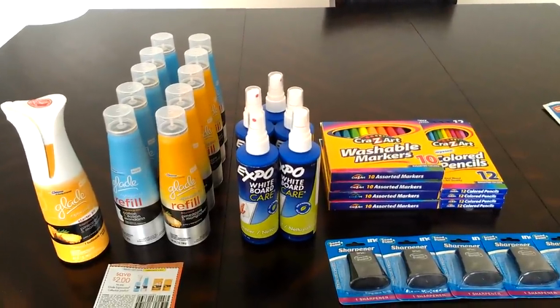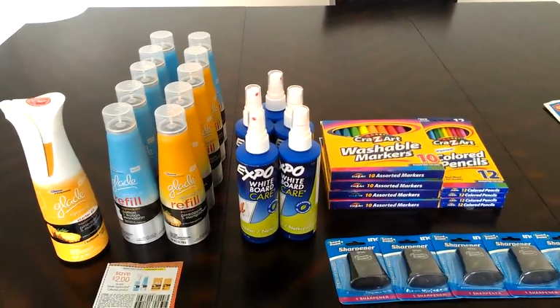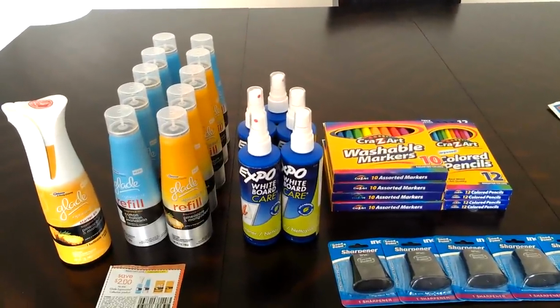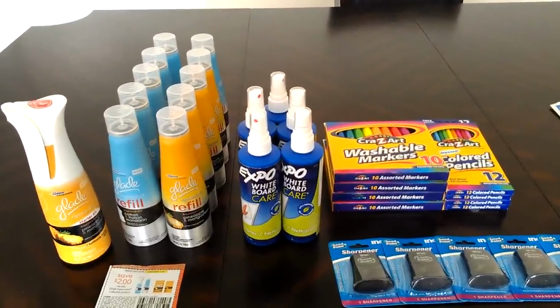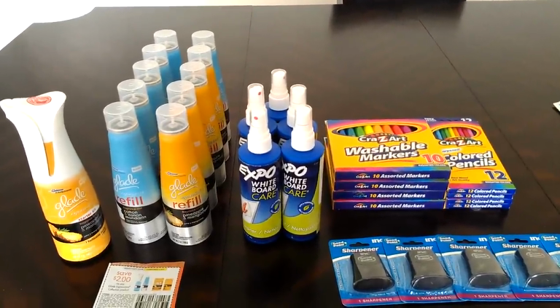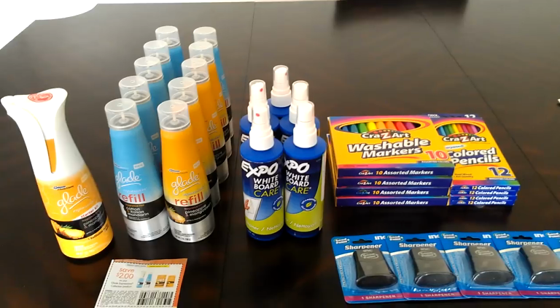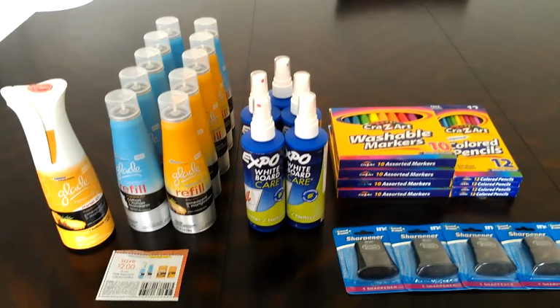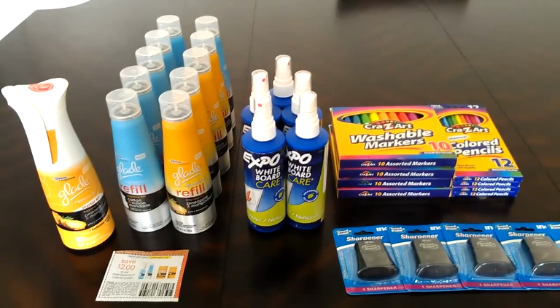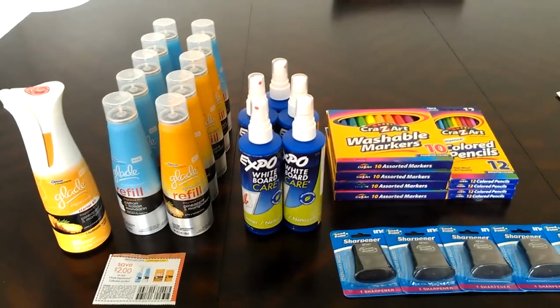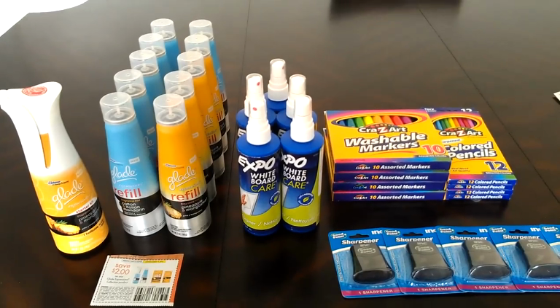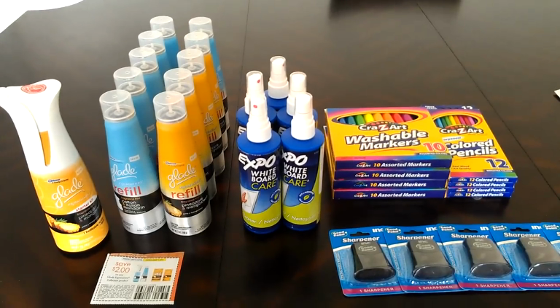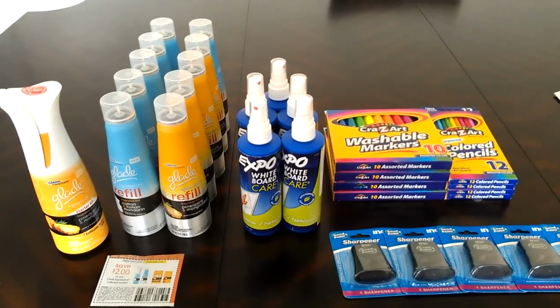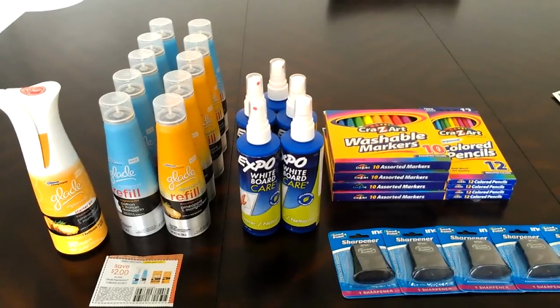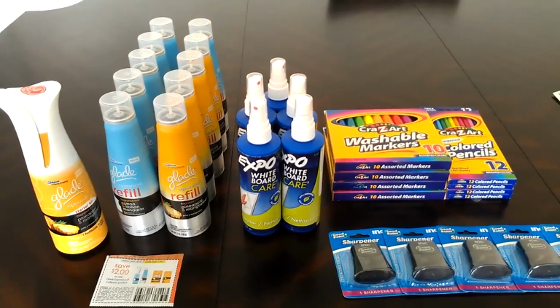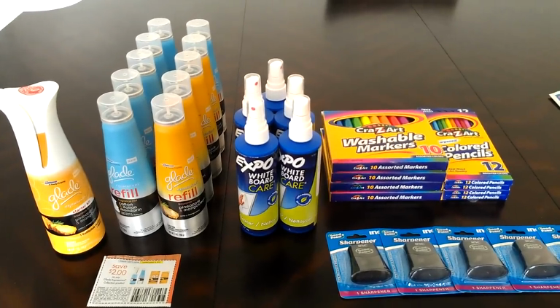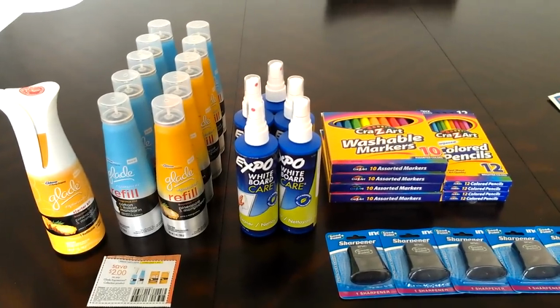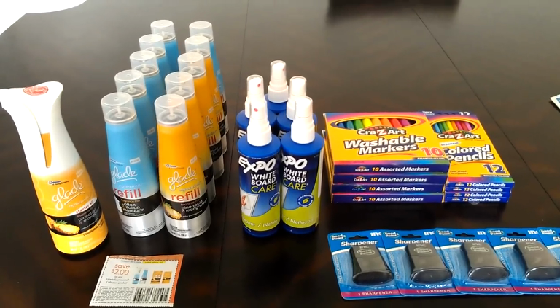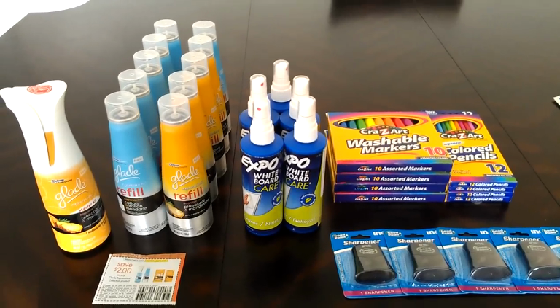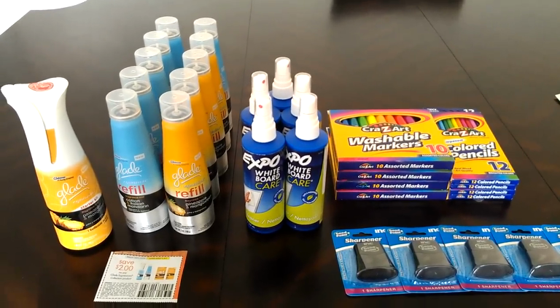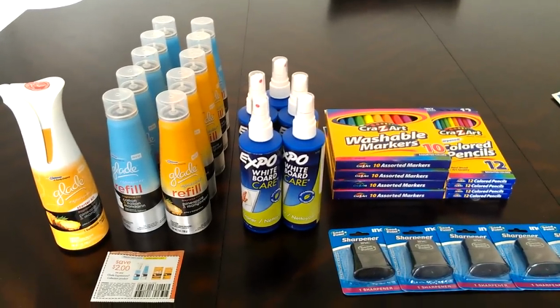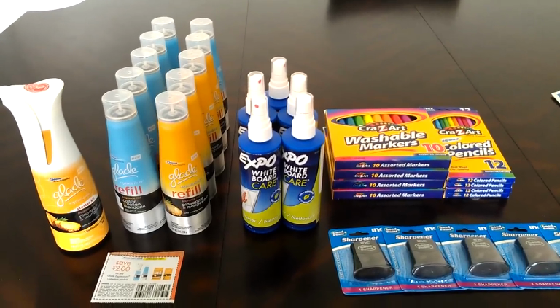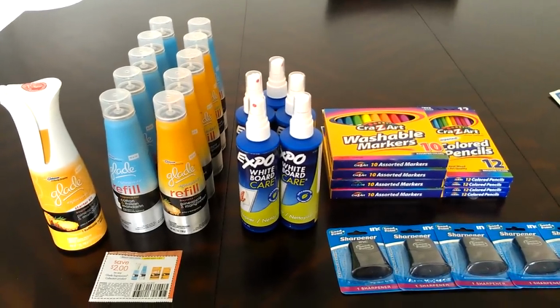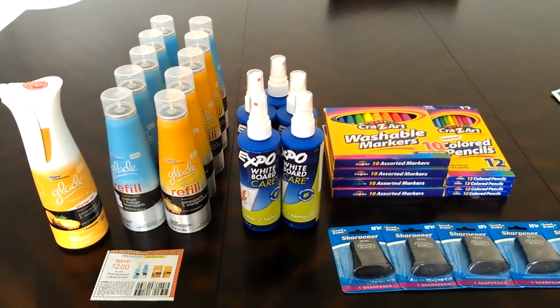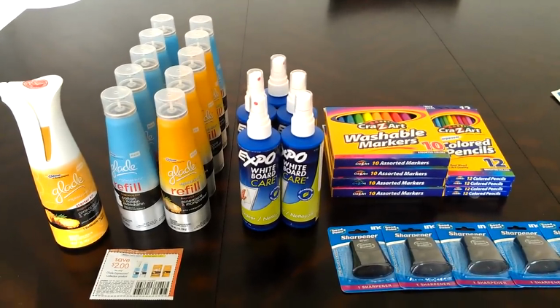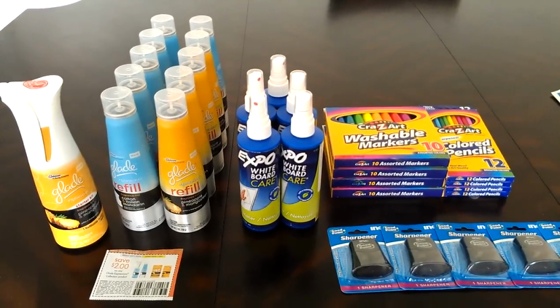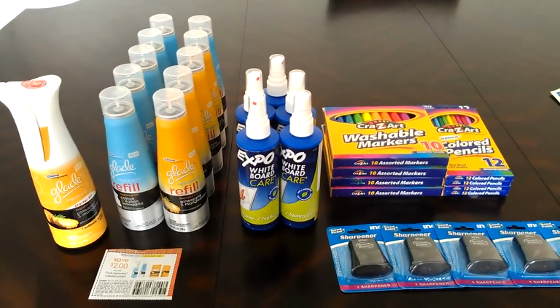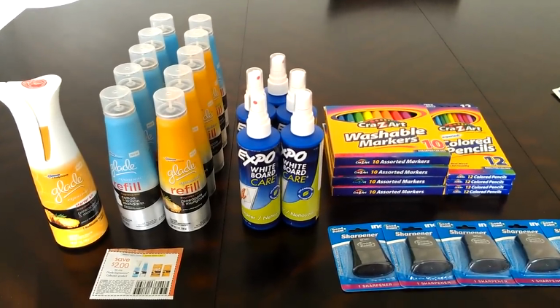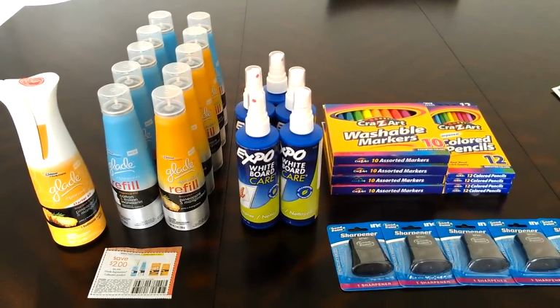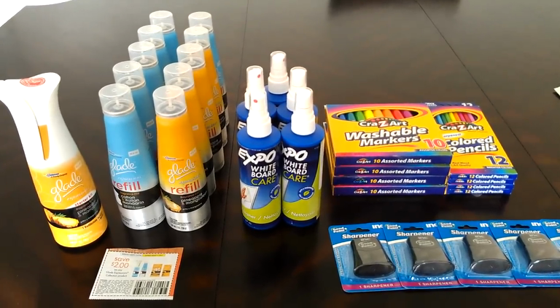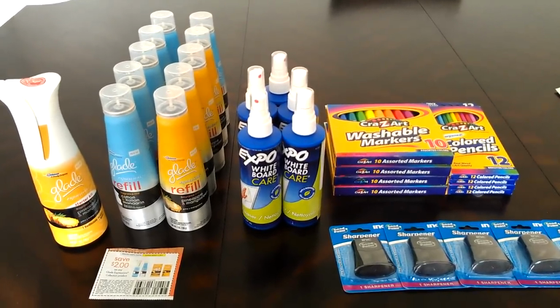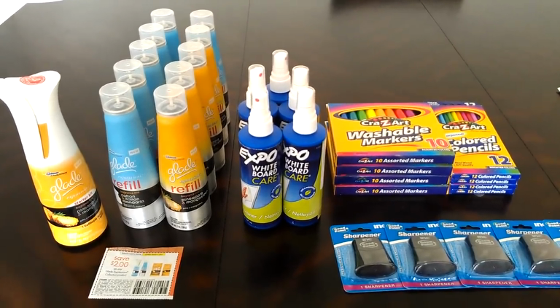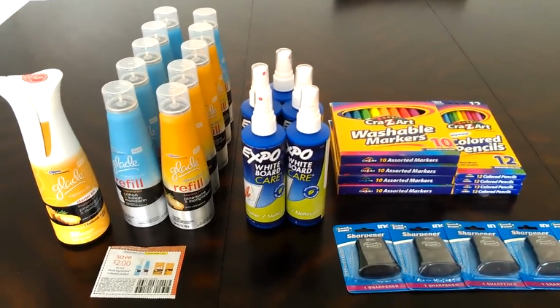Hi everyone, thank you for joining me and watching Coupon Iwakaioli, and this is my Walmart haul.